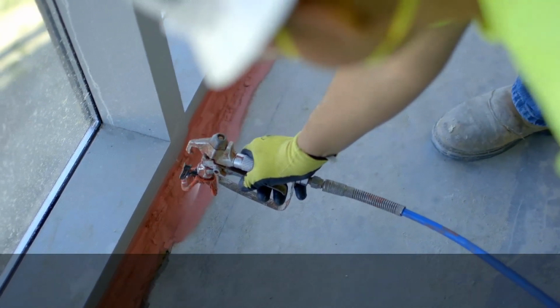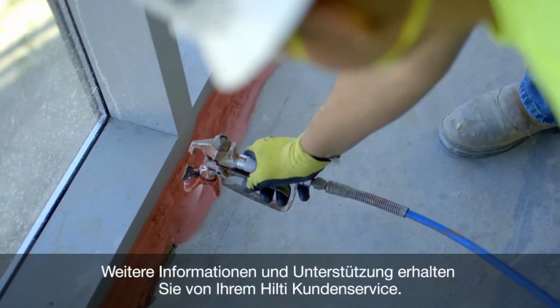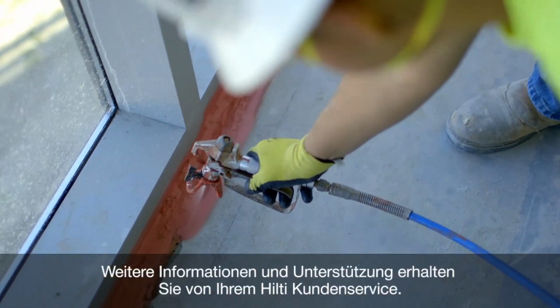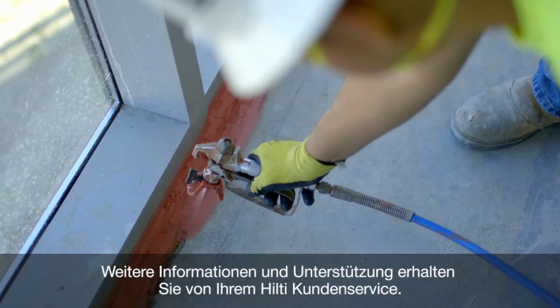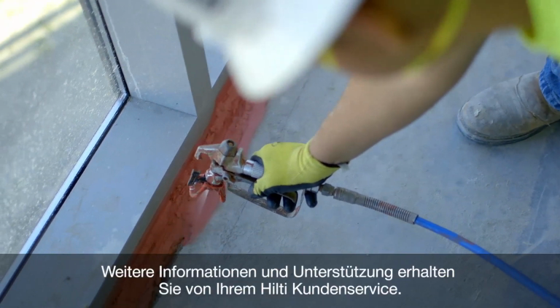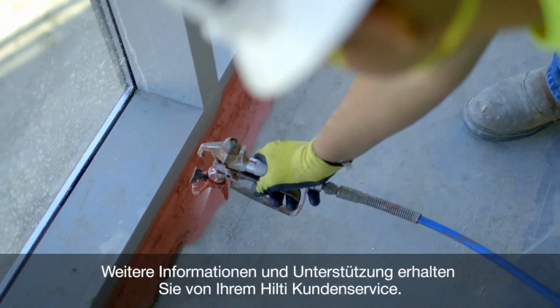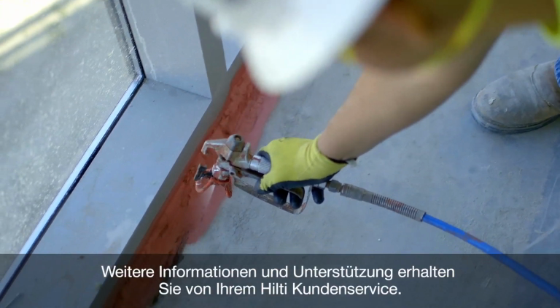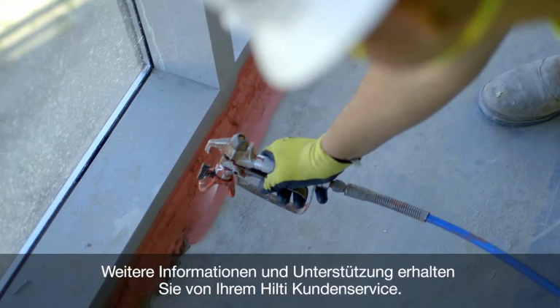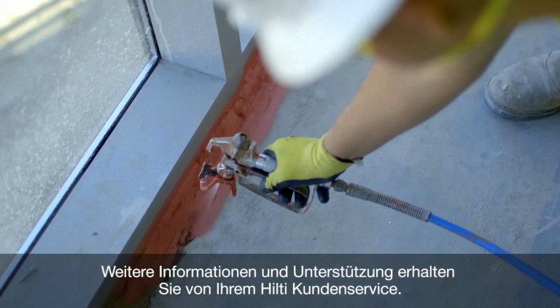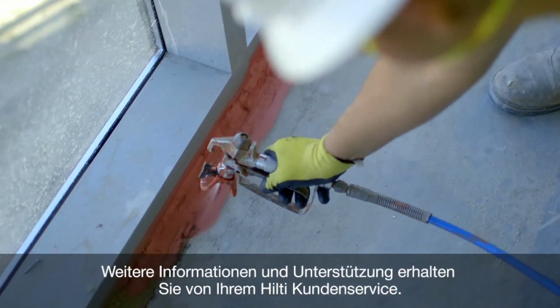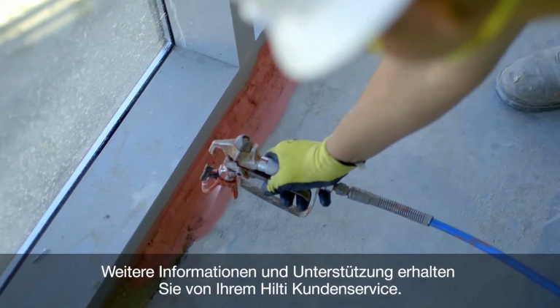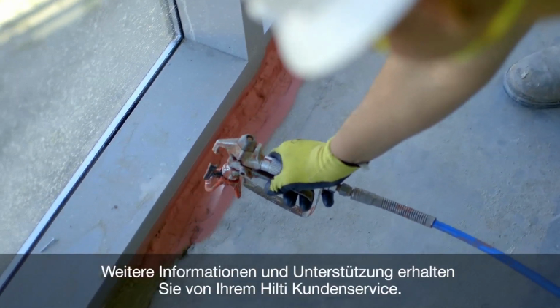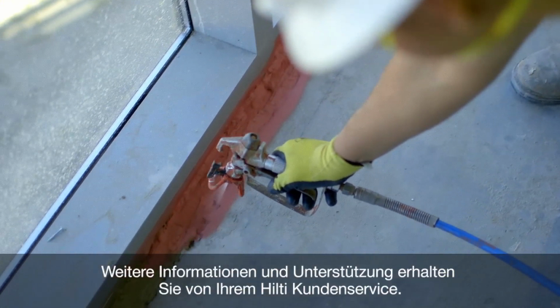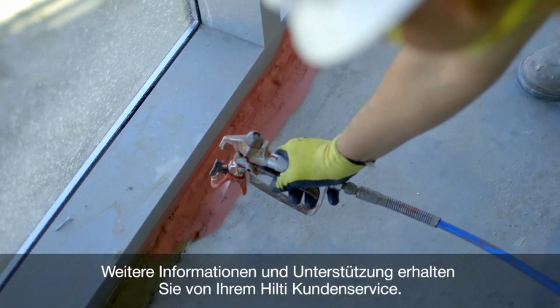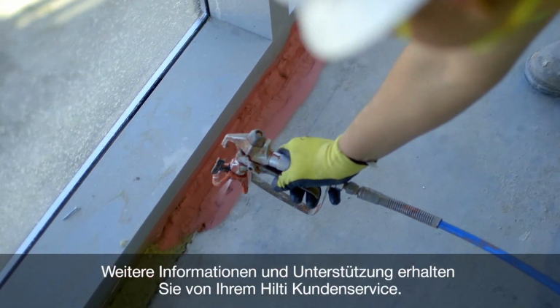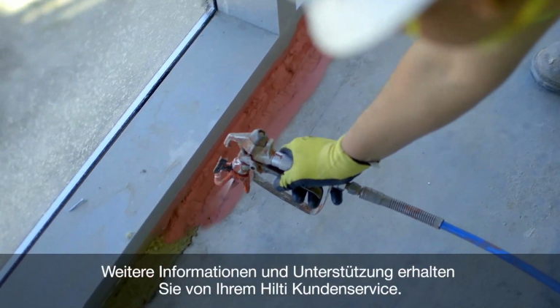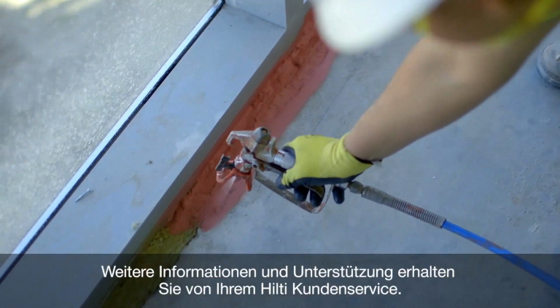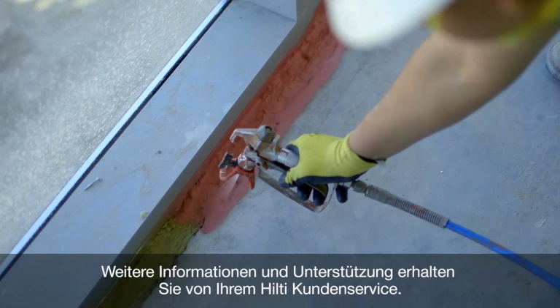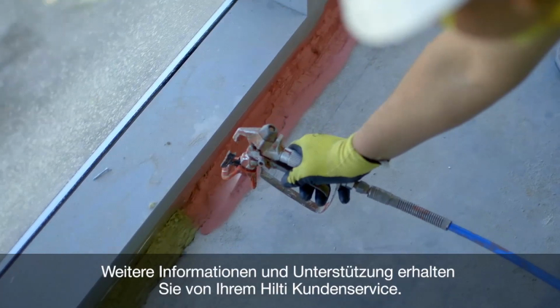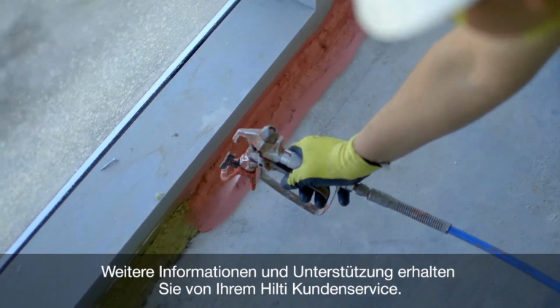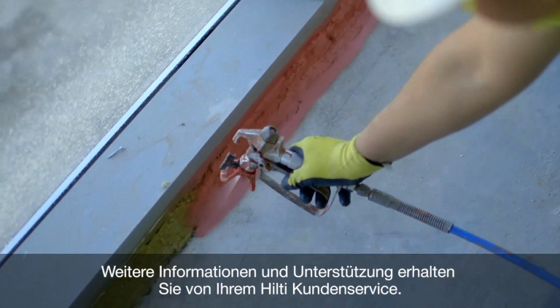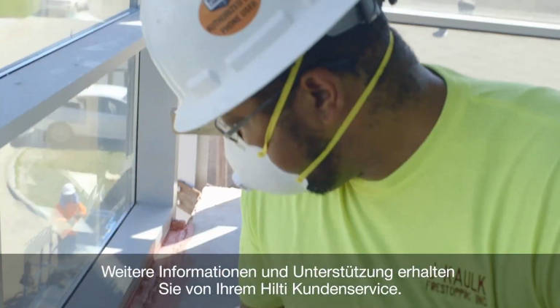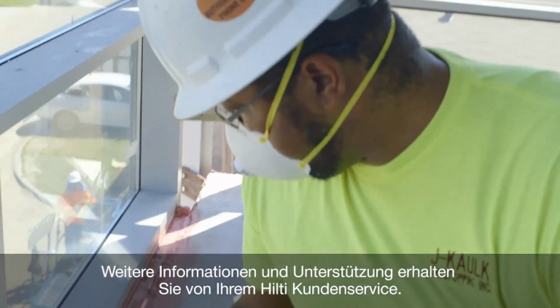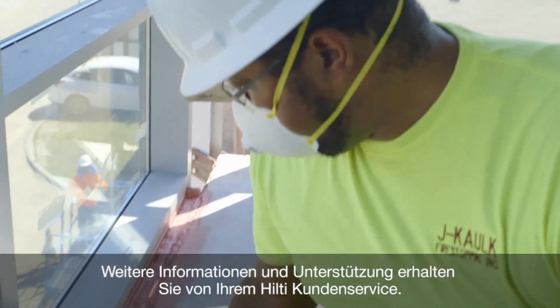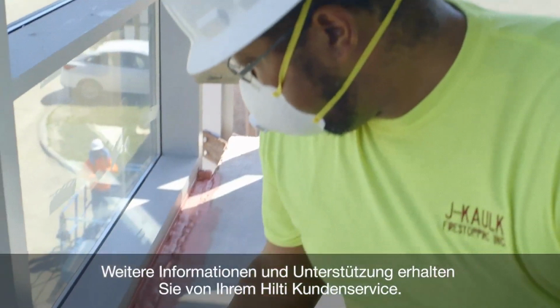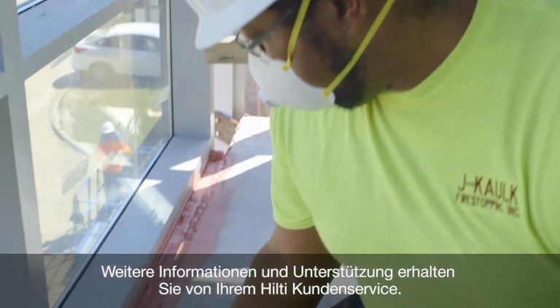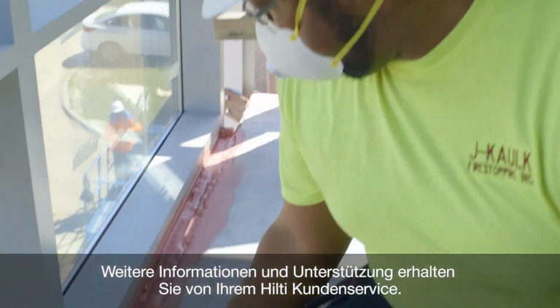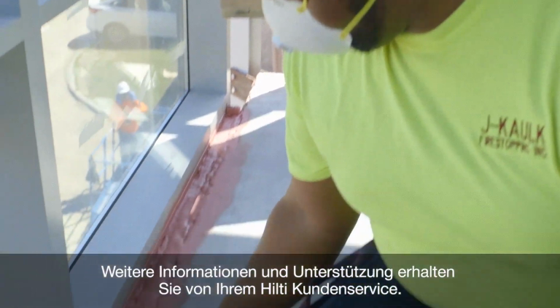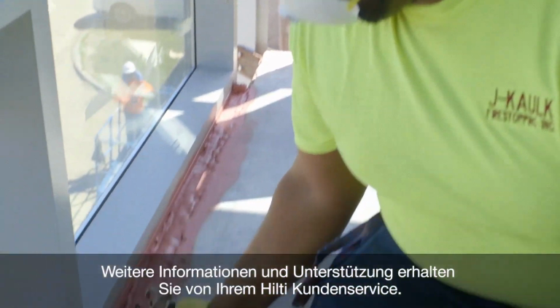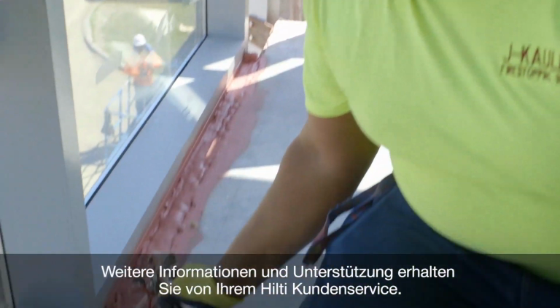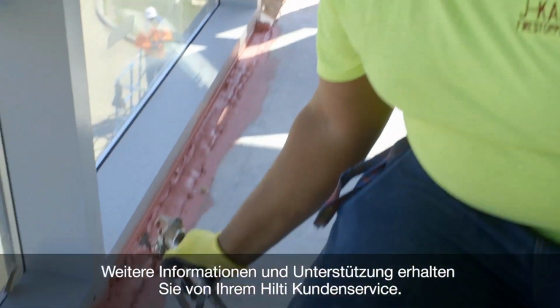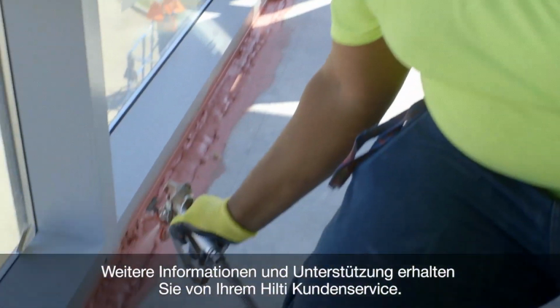For additional information and support of any kind, contact your local Hilti customer service.